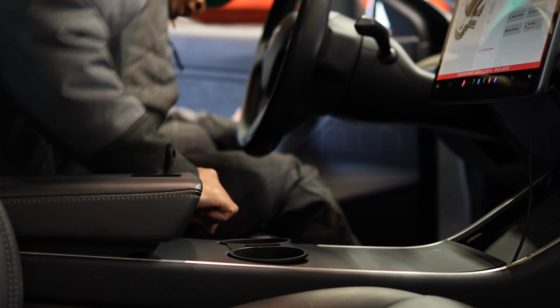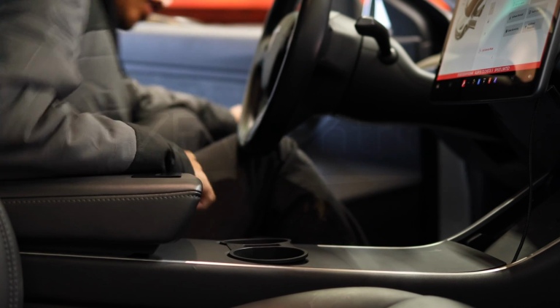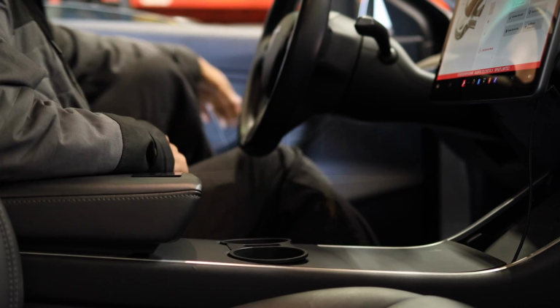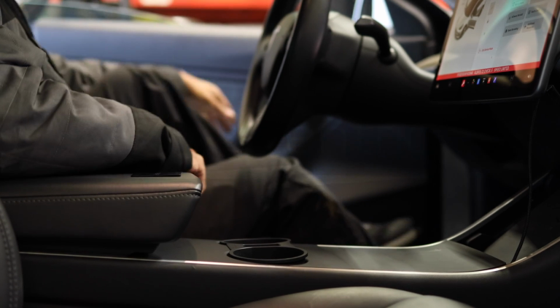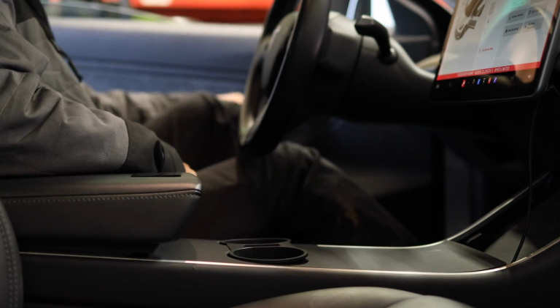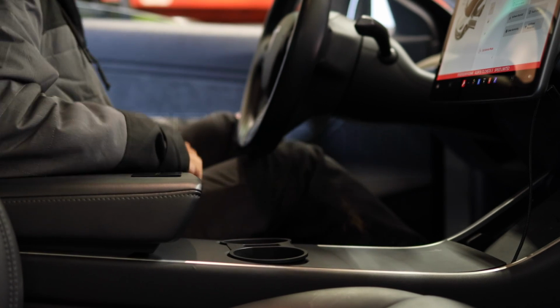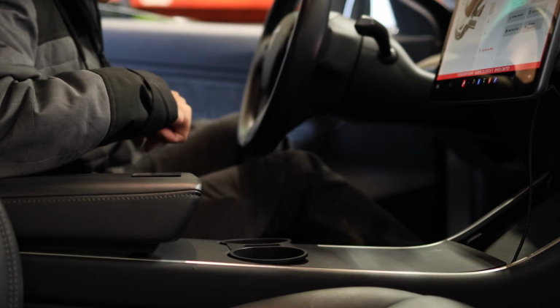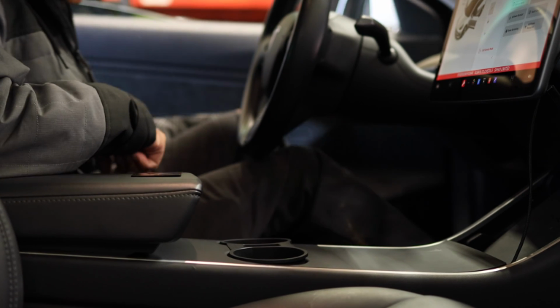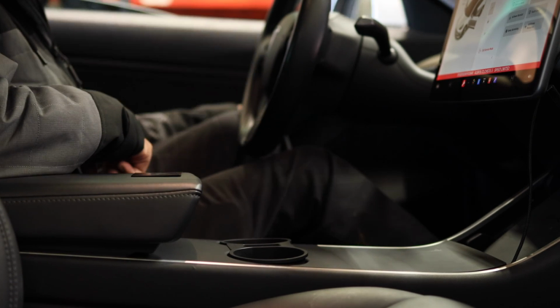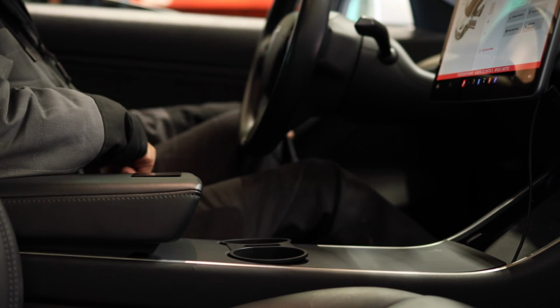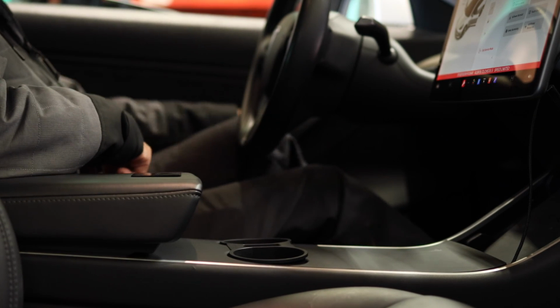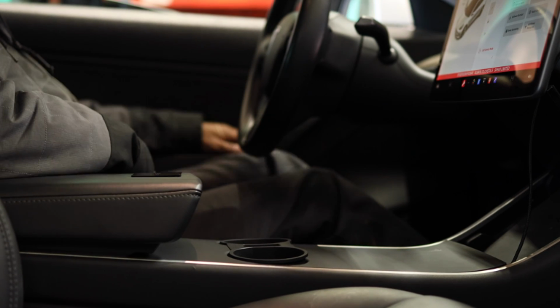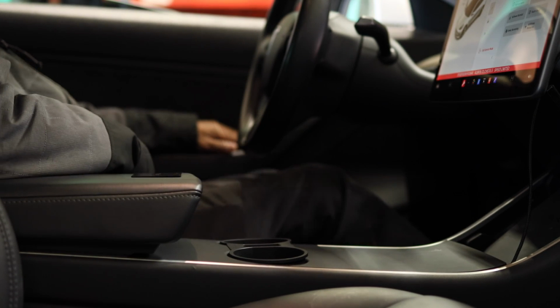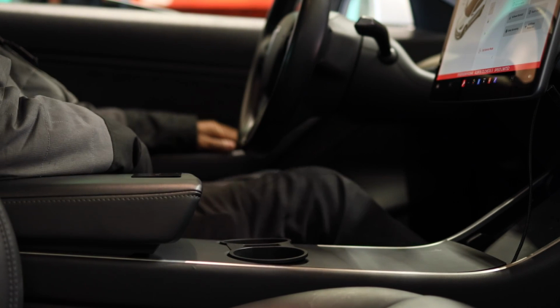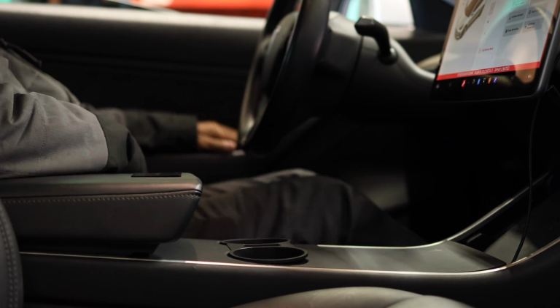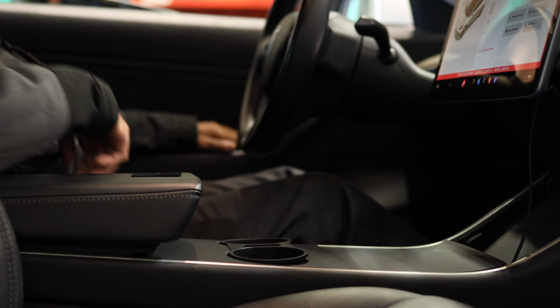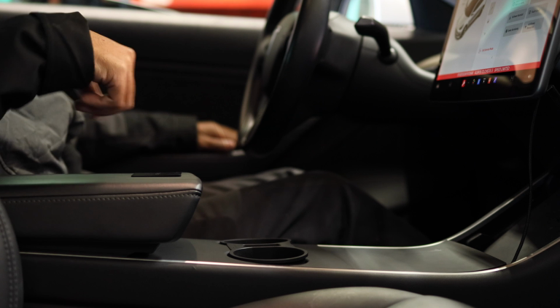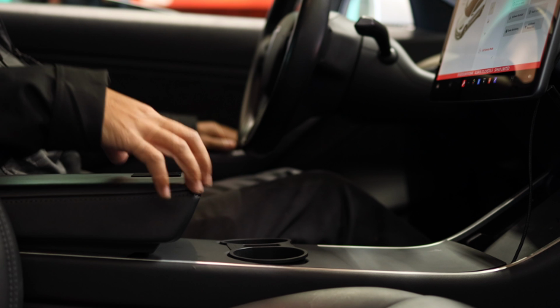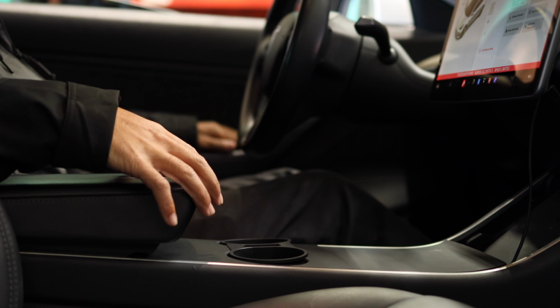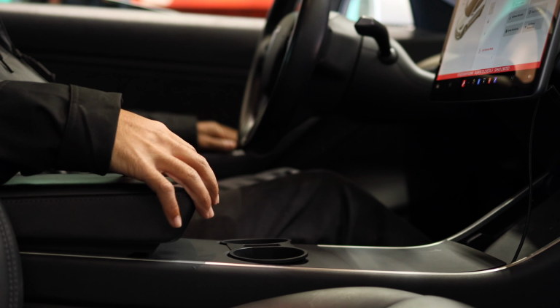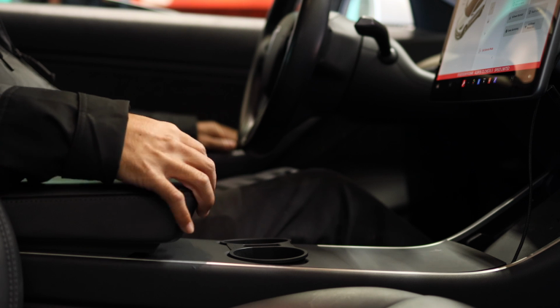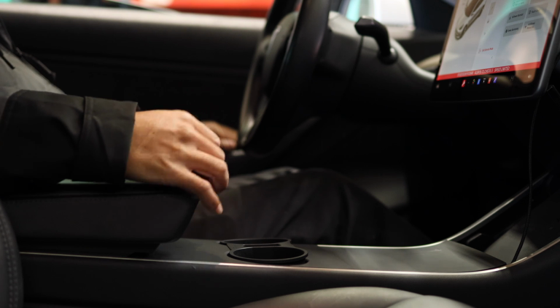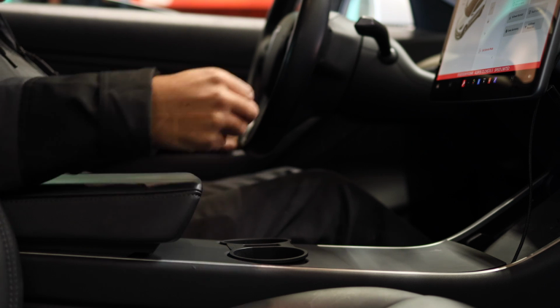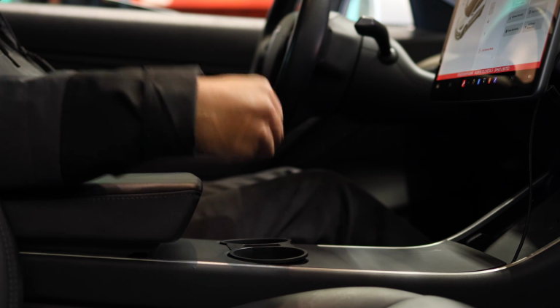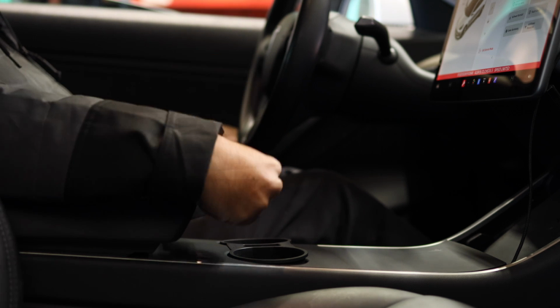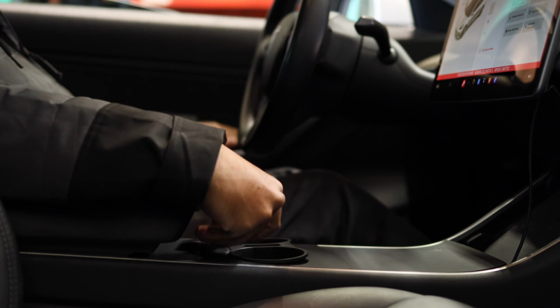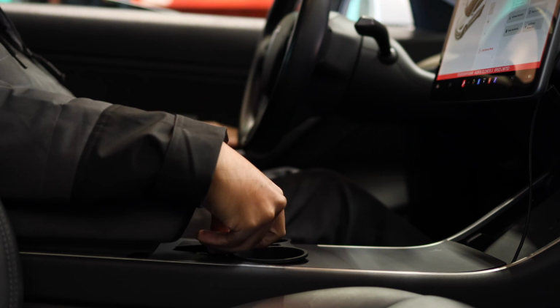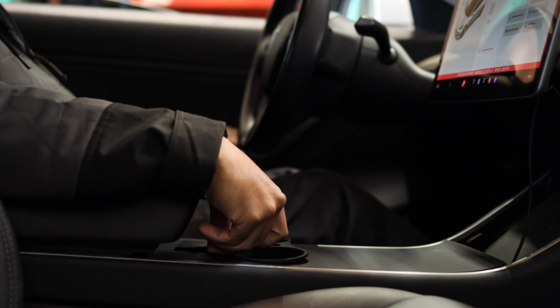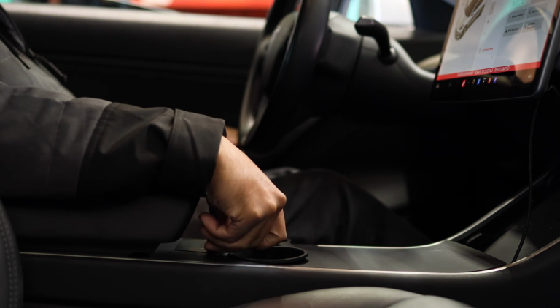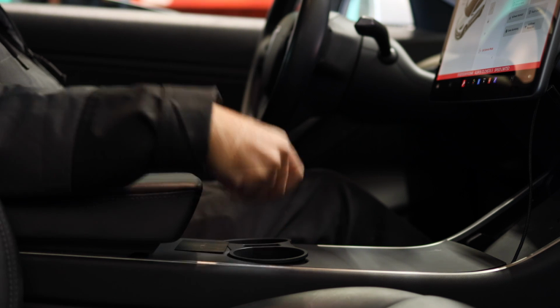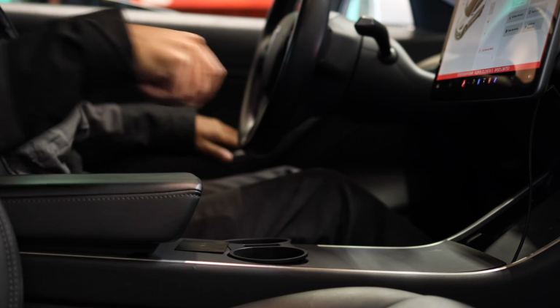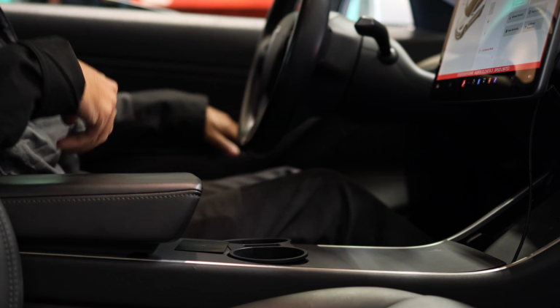In order to unlock the gateway, you will need your key card present. Place your key card on the center console, just as you would to enter drive mode.